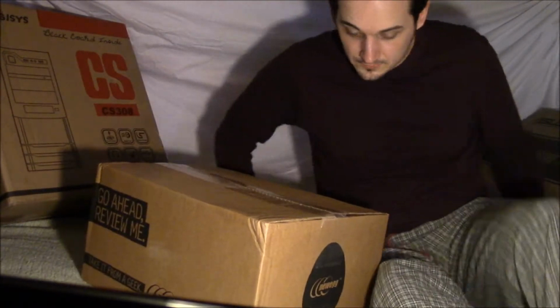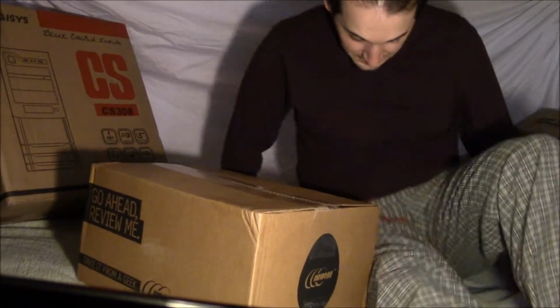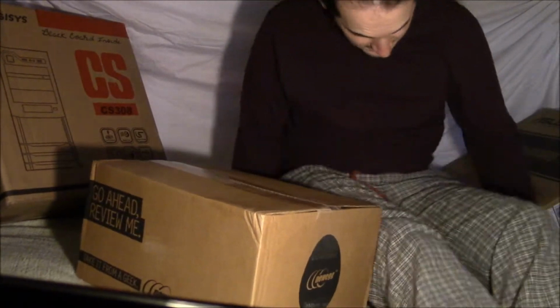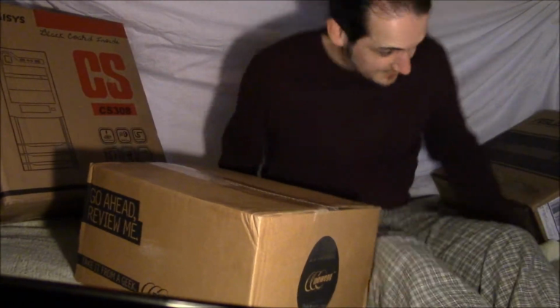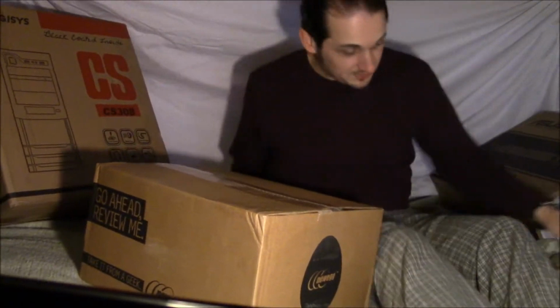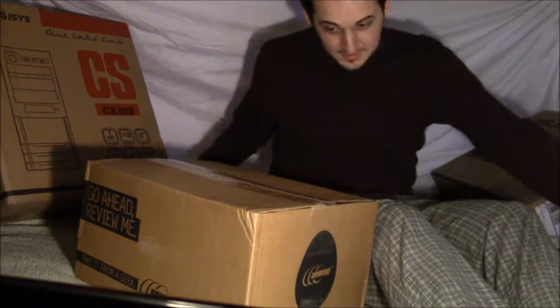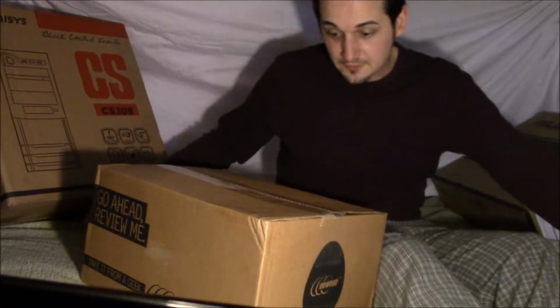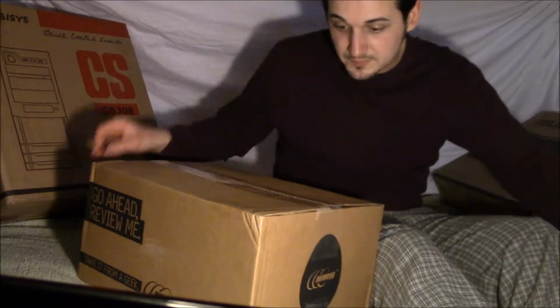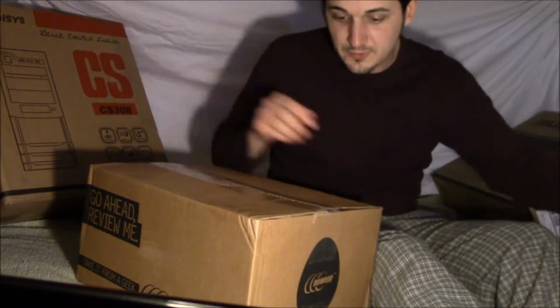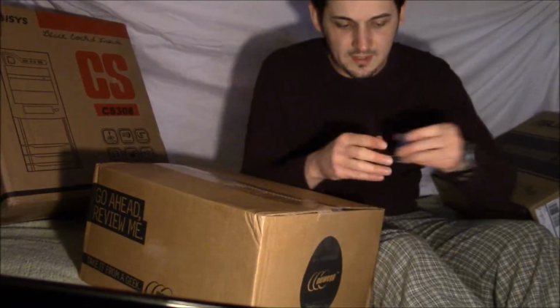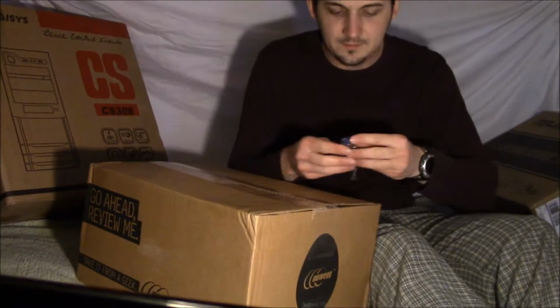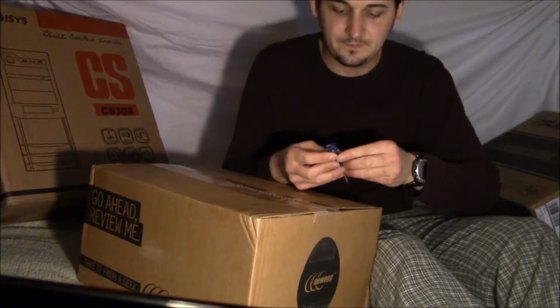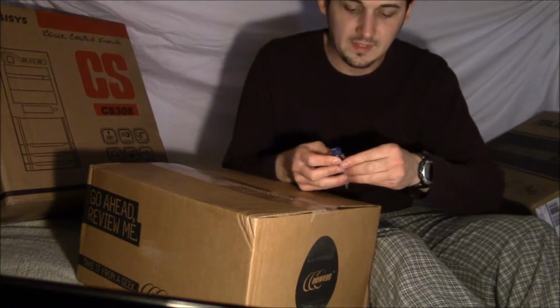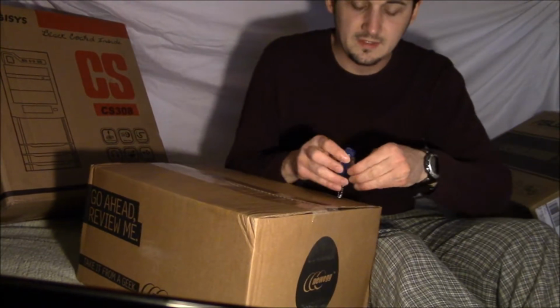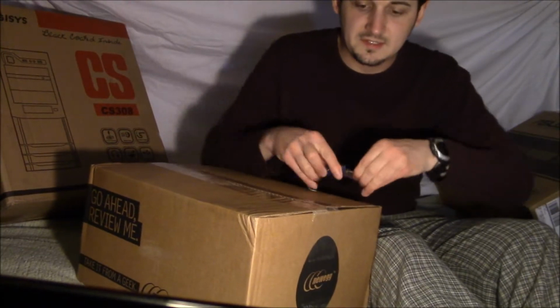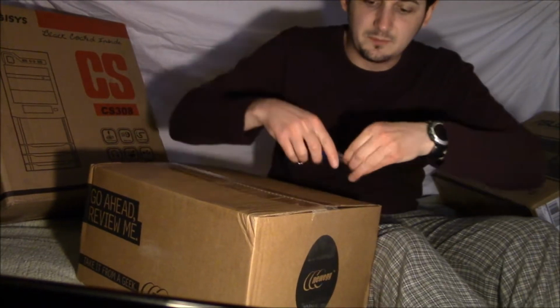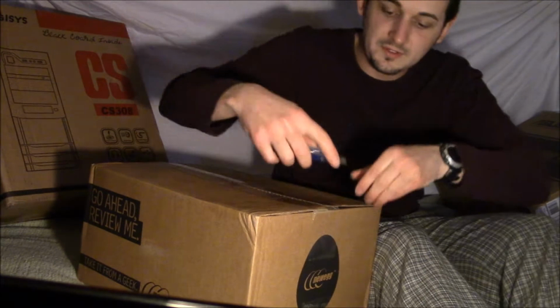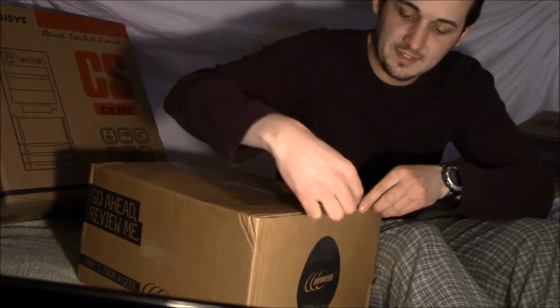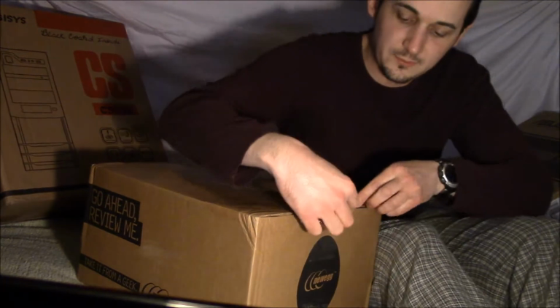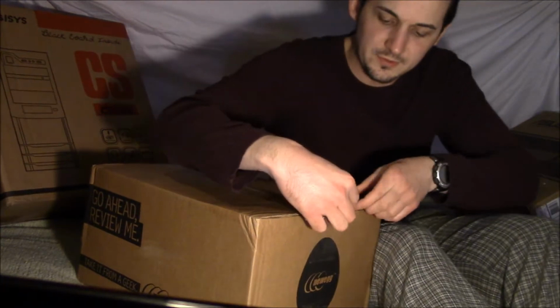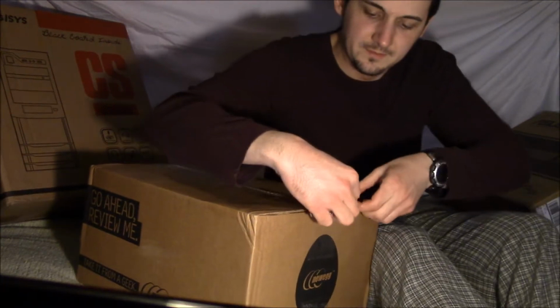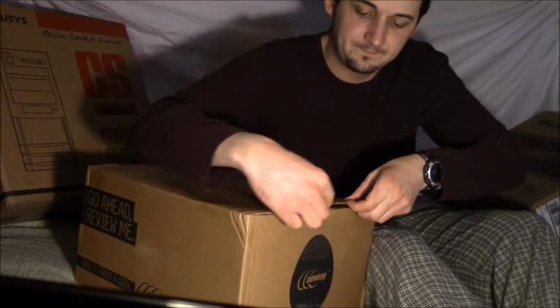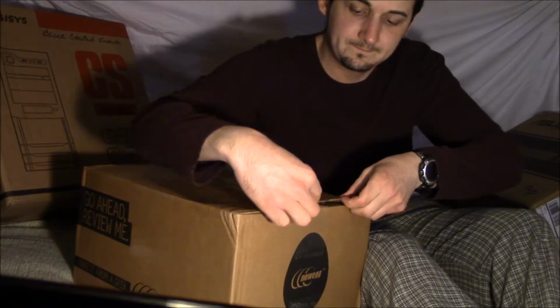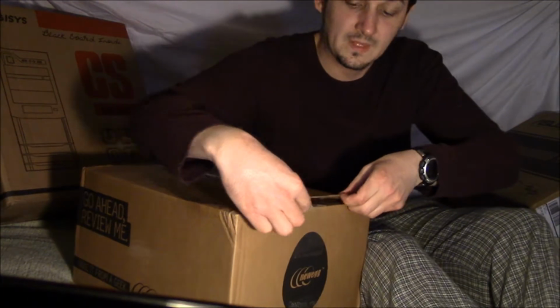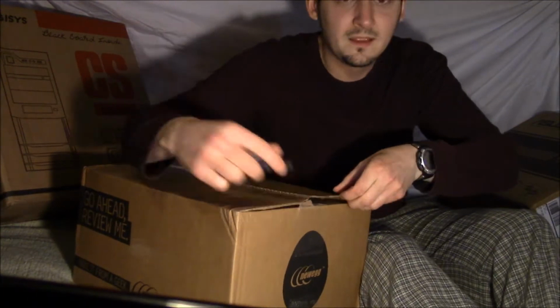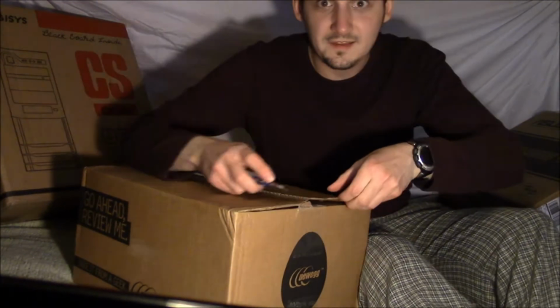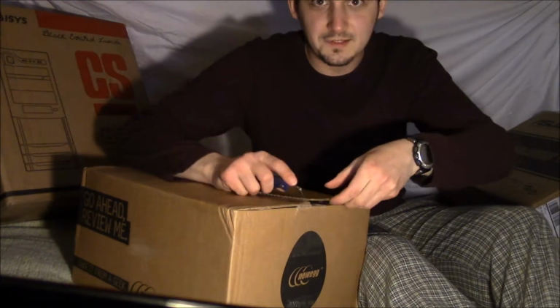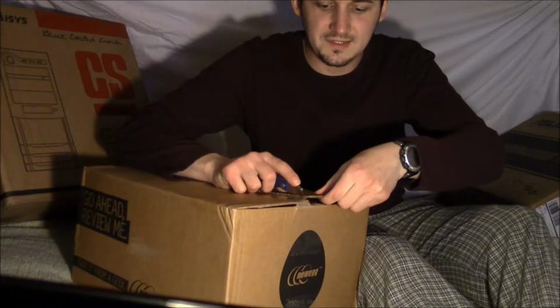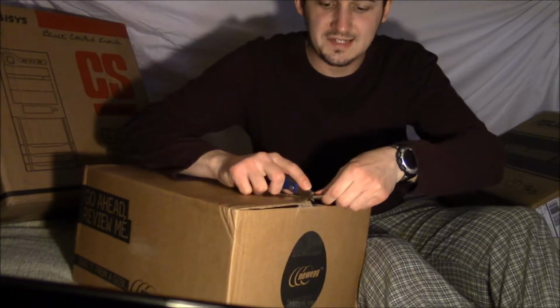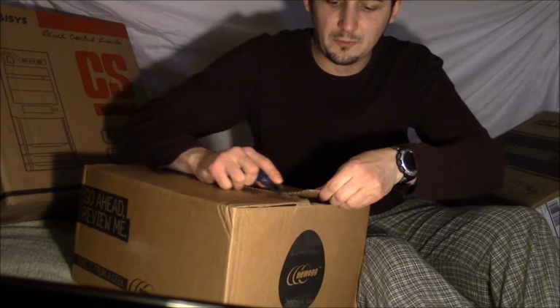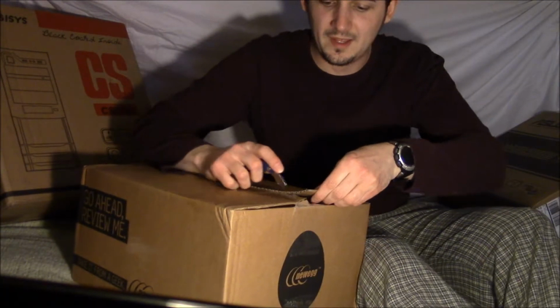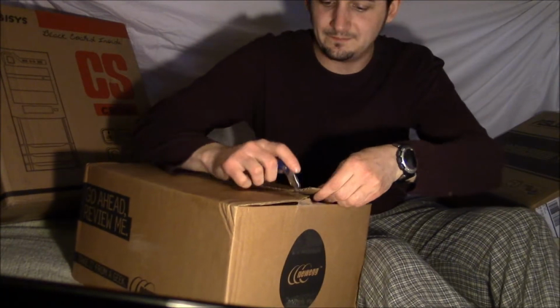We just got a shipment here from Newegg — some parts that I ordered. Let's go ahead and see what we've got.